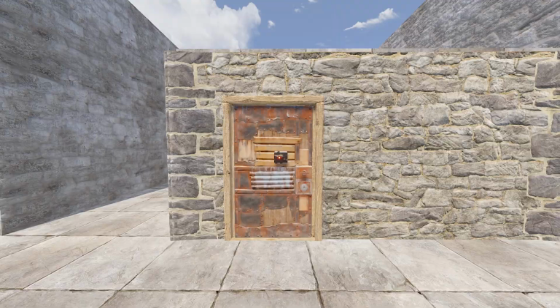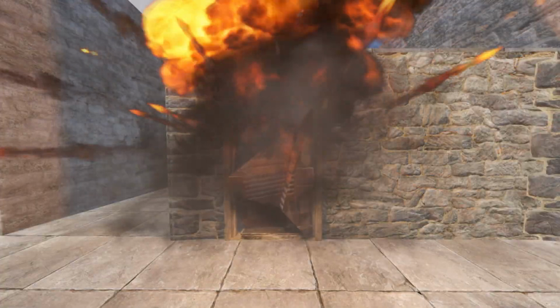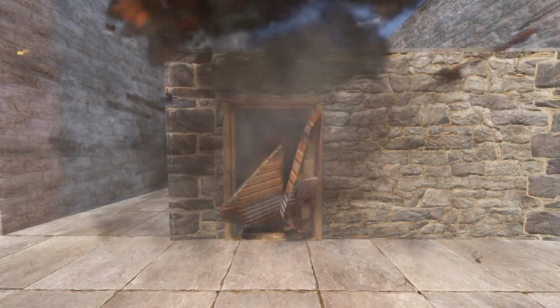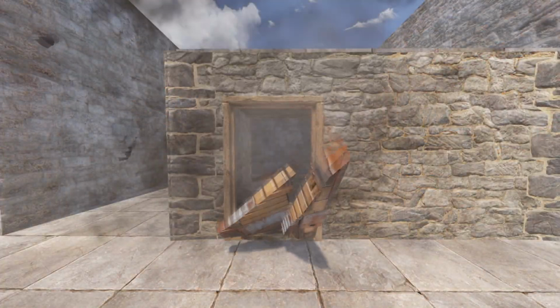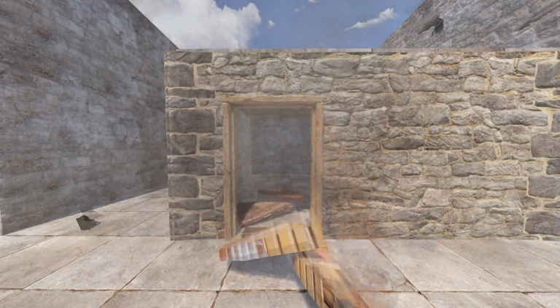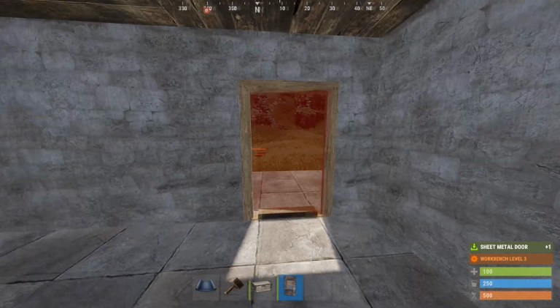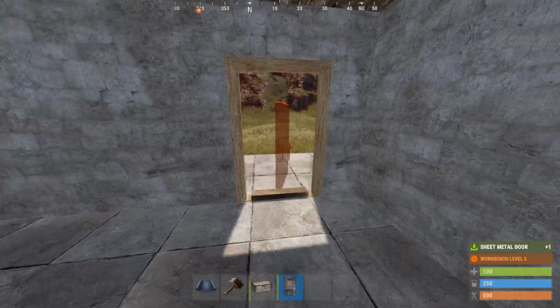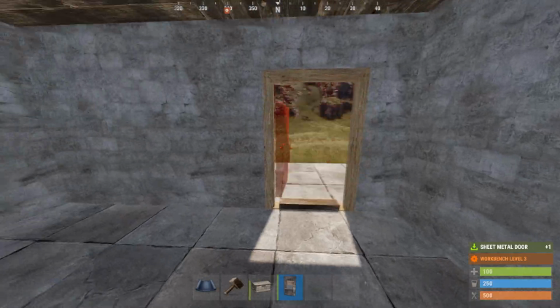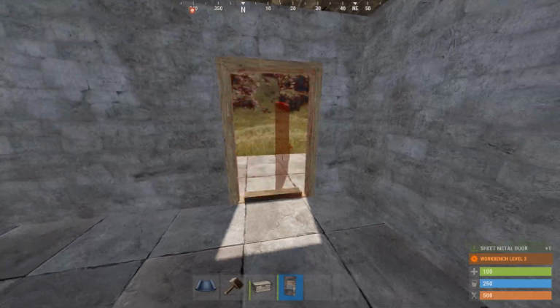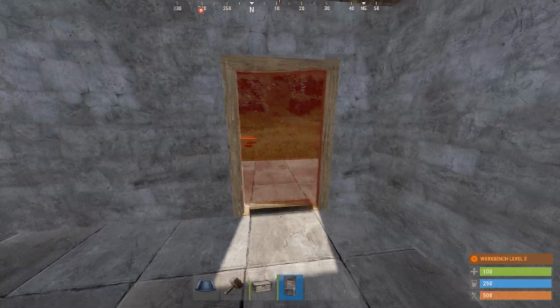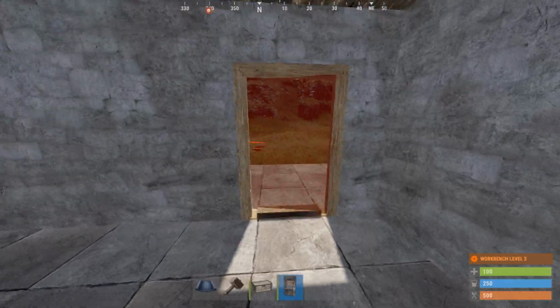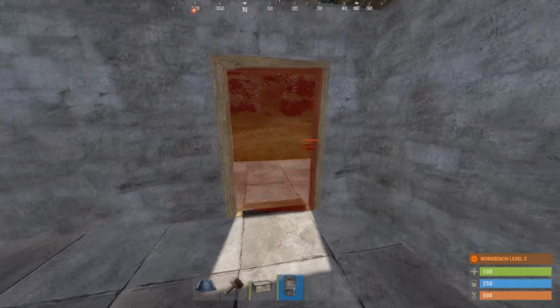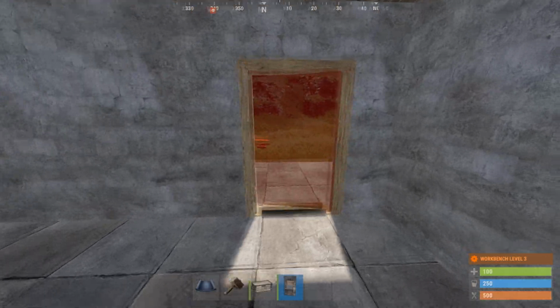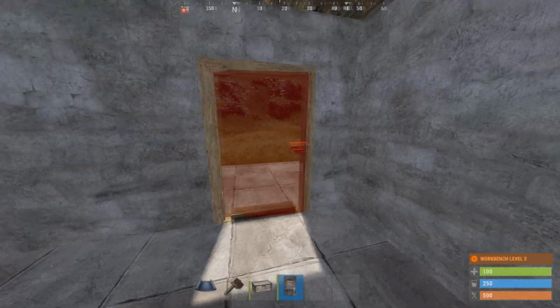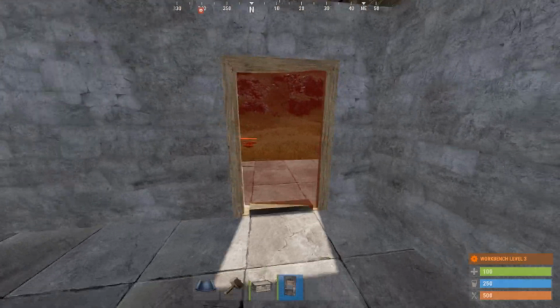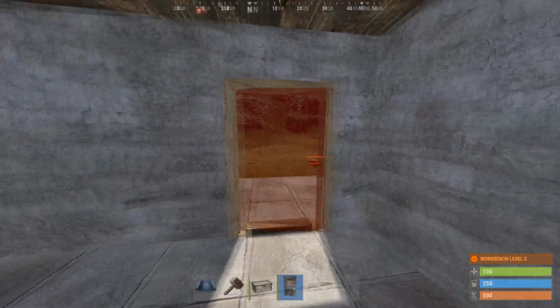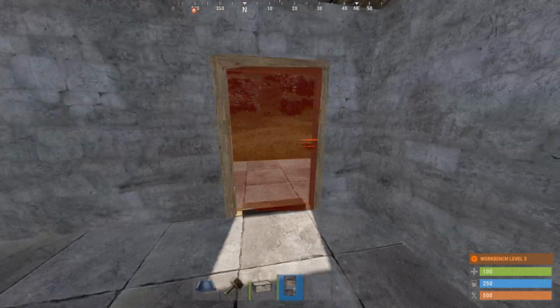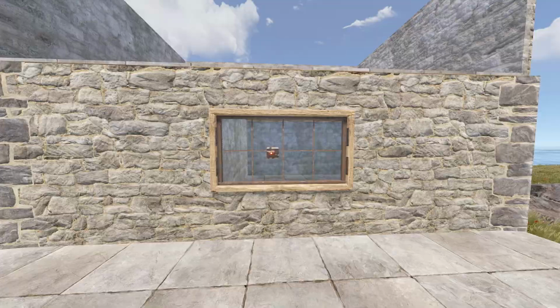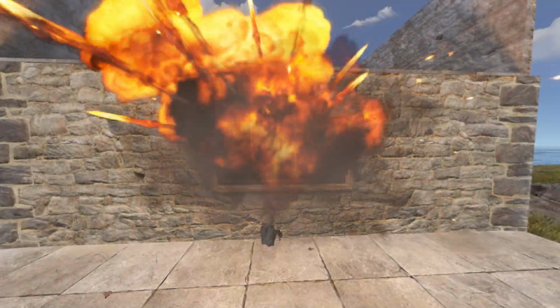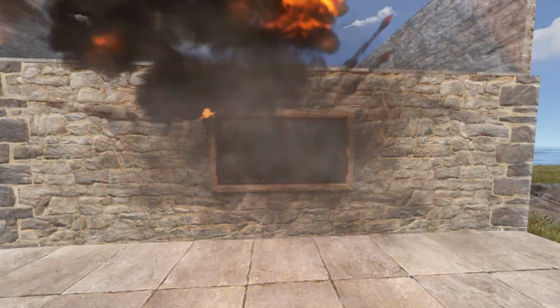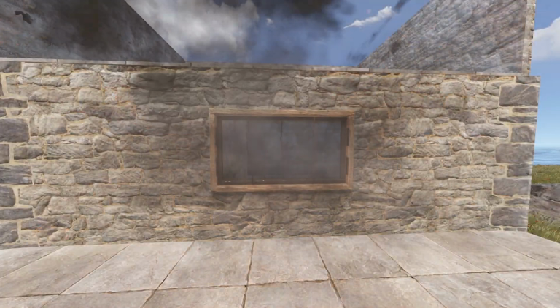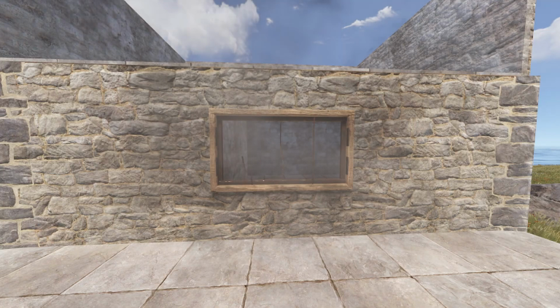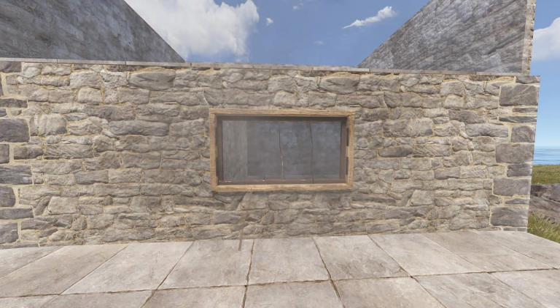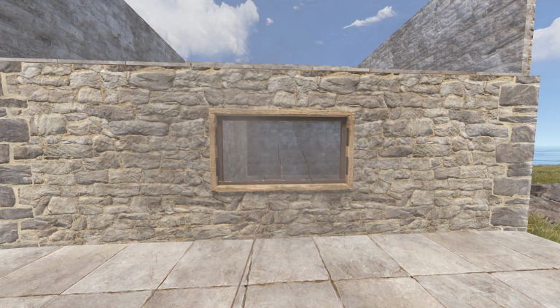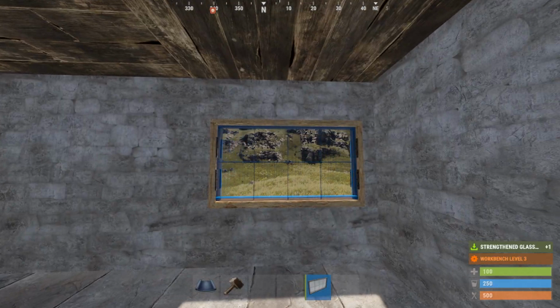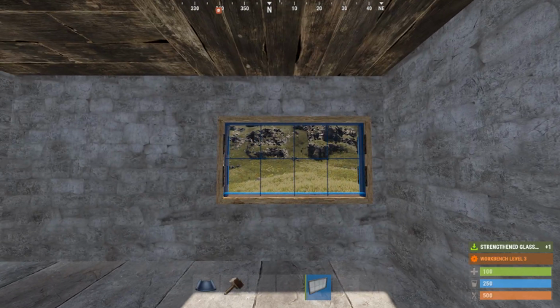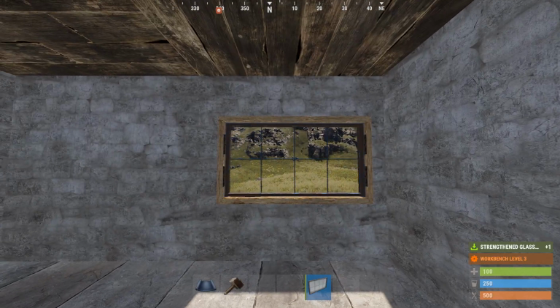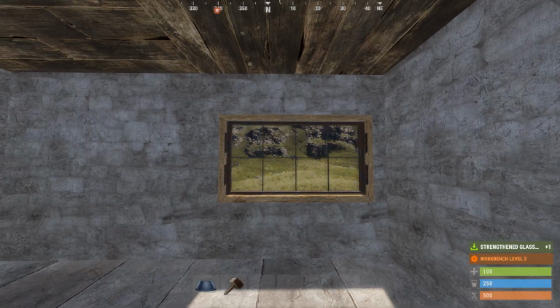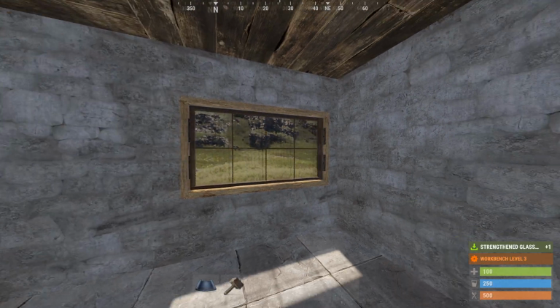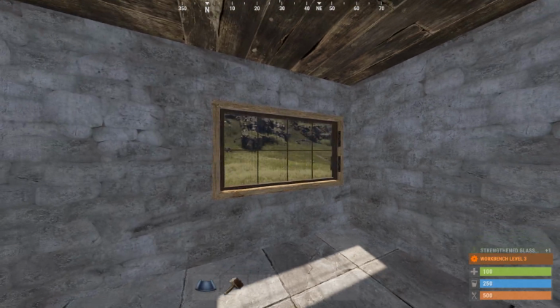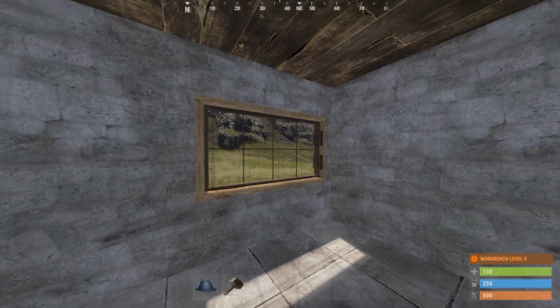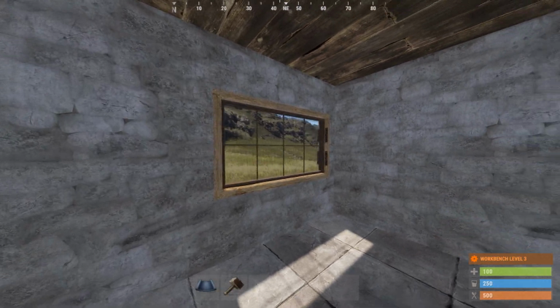If you blow up a door, you won't be able to replace it straight away. But if you blow up a window, you can instantly replace it.